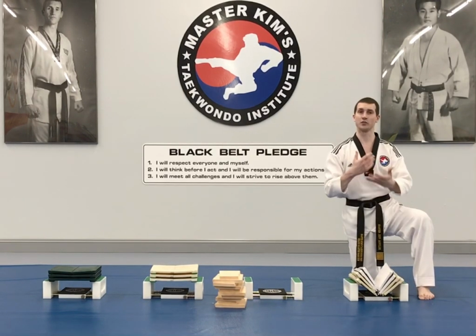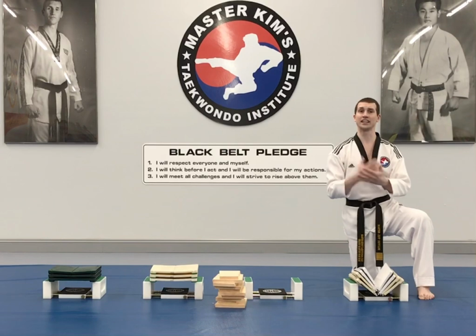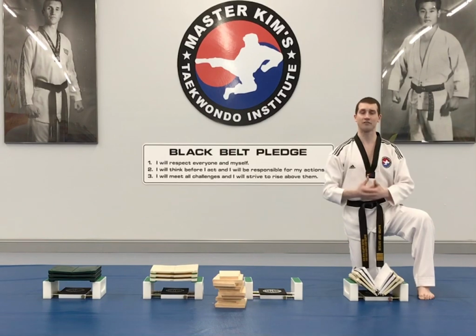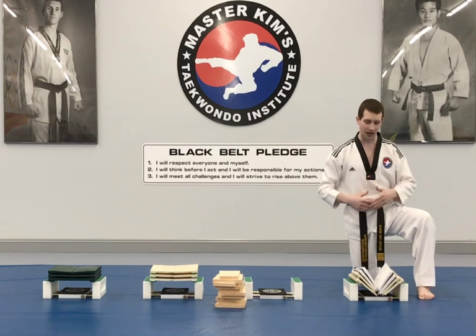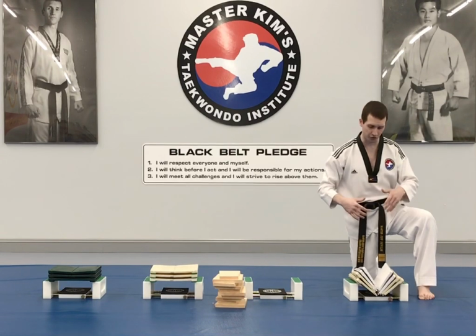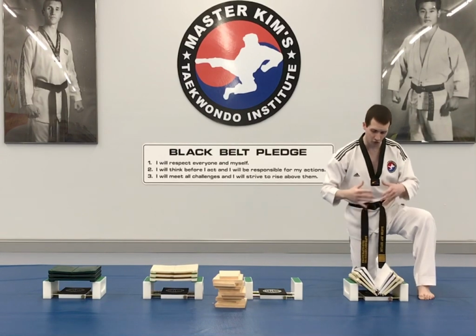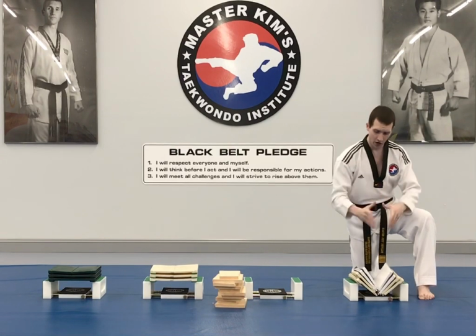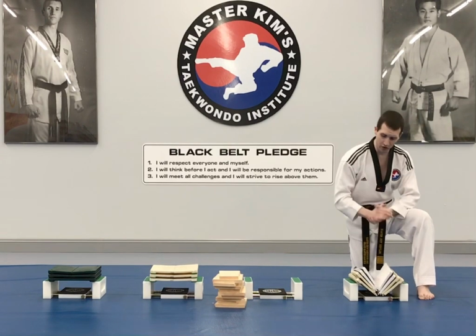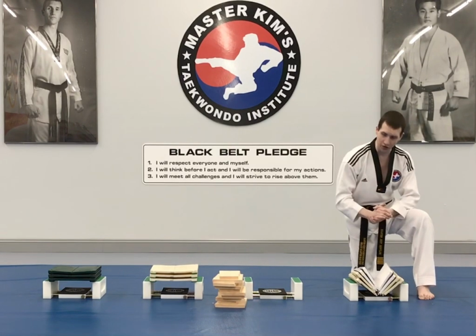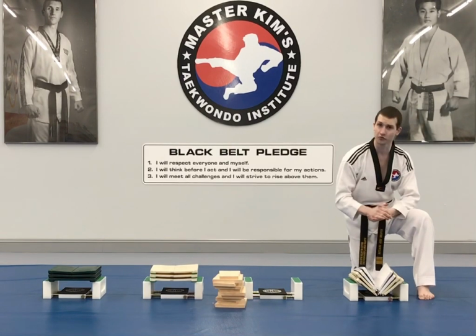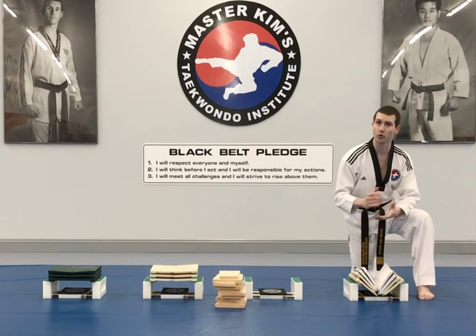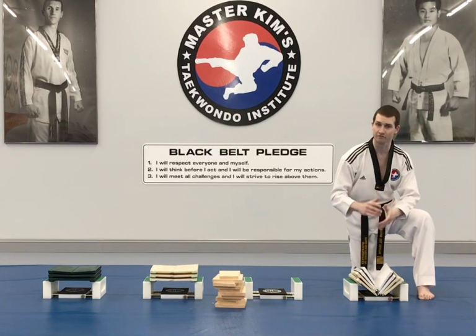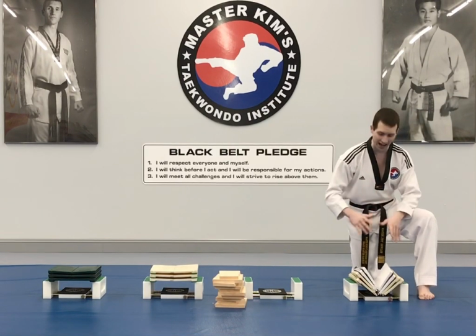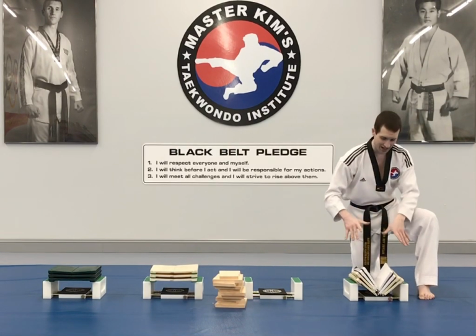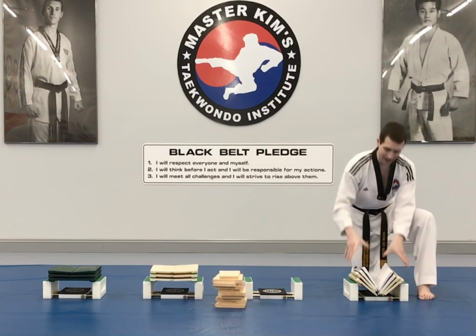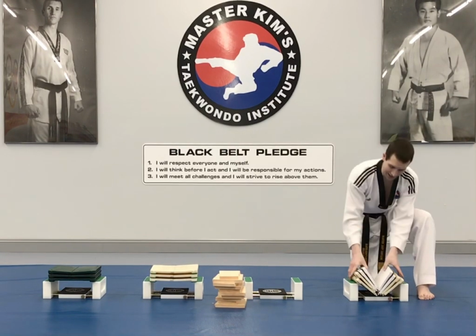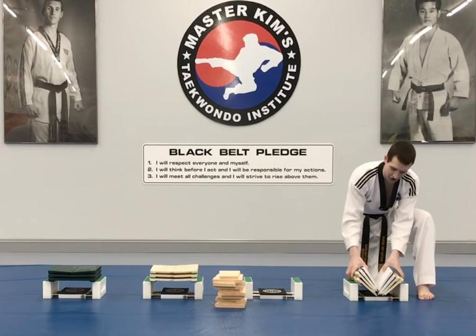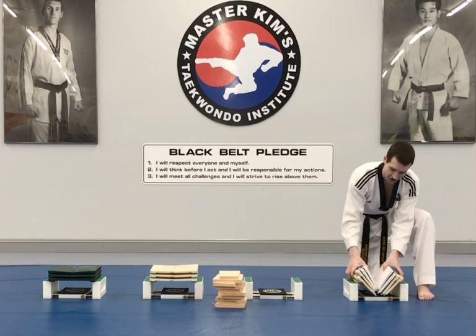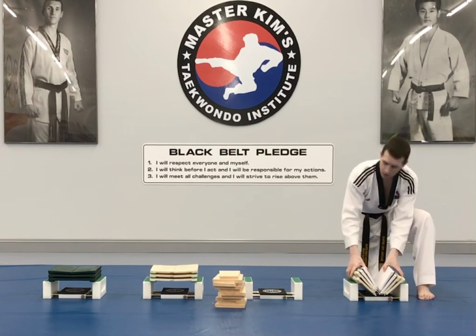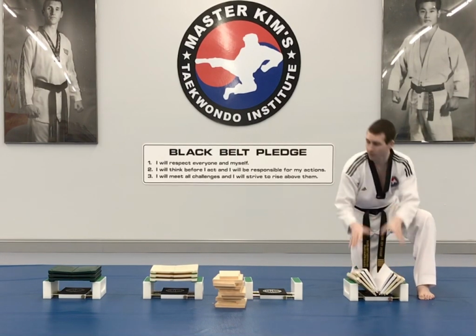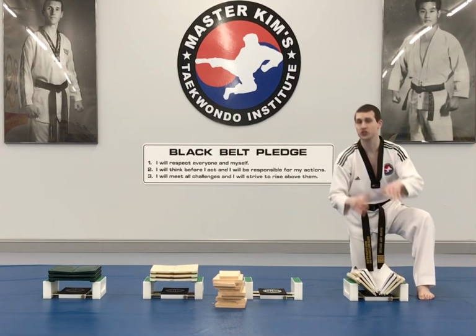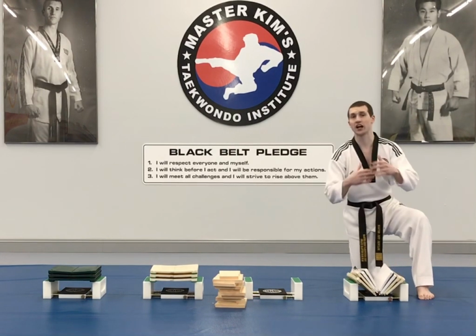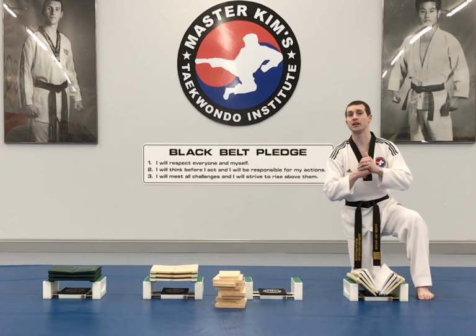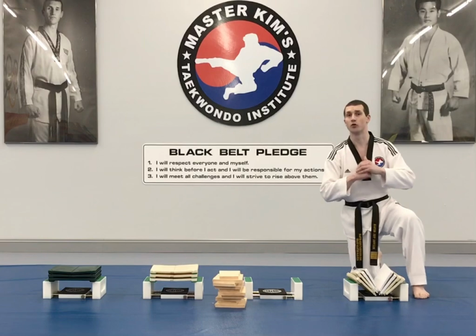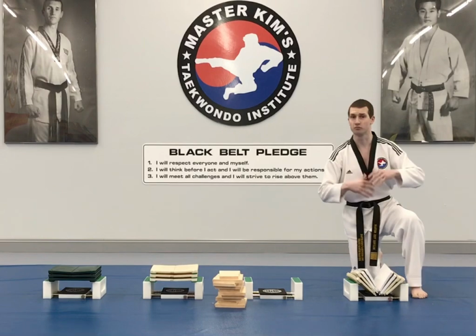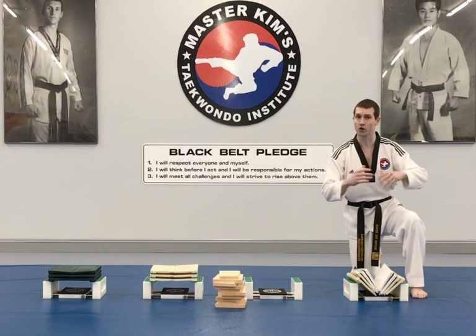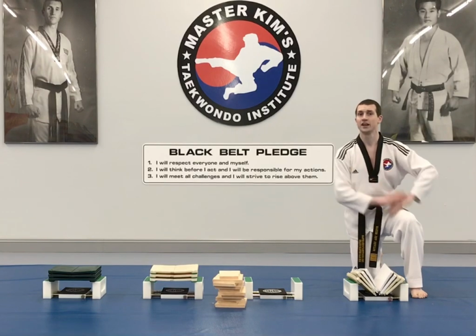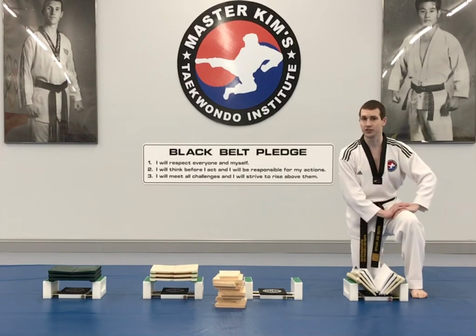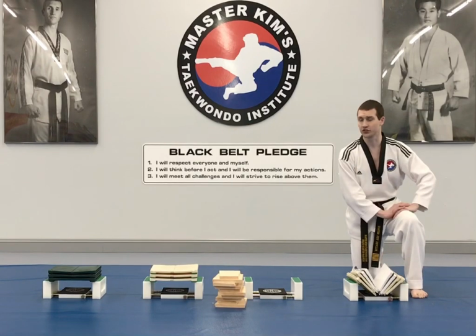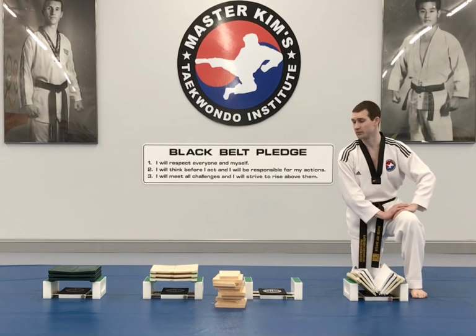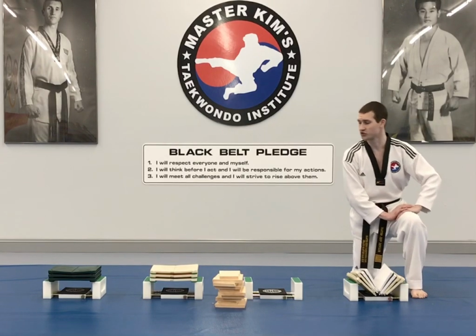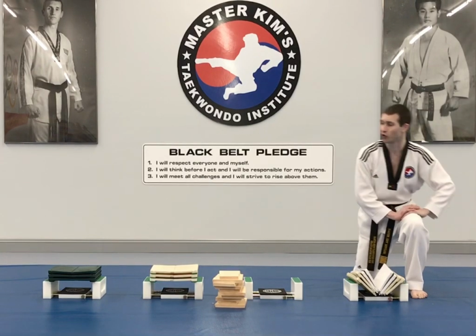You want to get that follow-through — really go through the board fast — and then the judges will check how many boards you broke to determine your score.